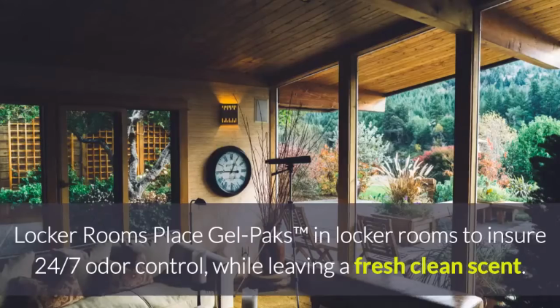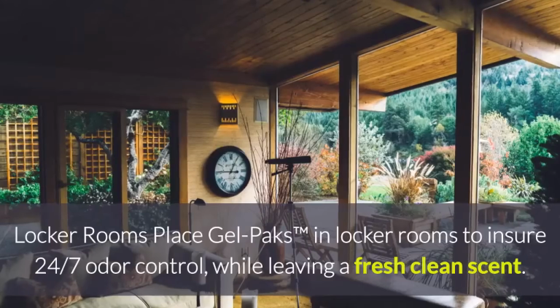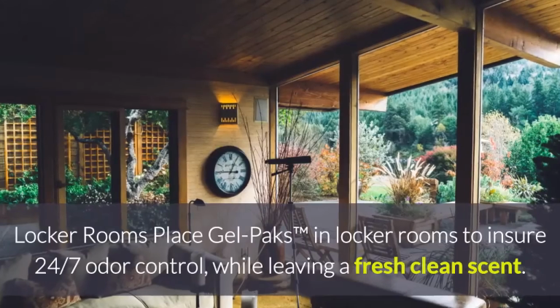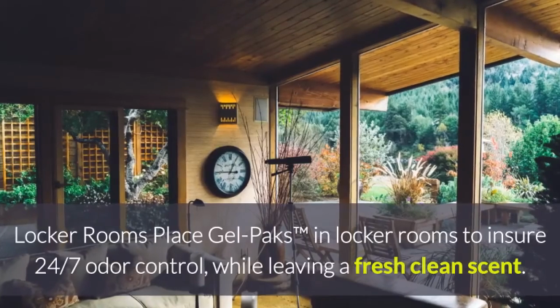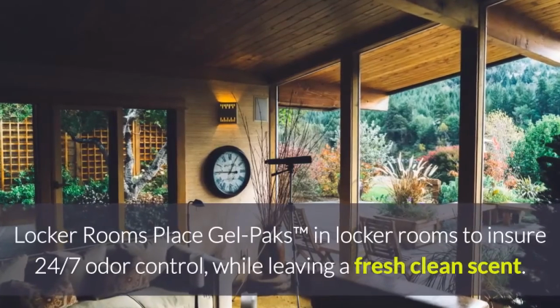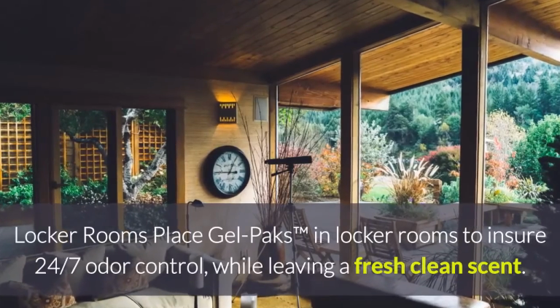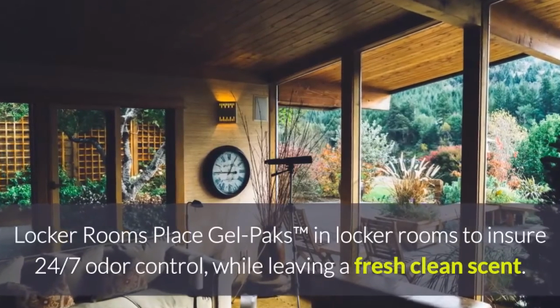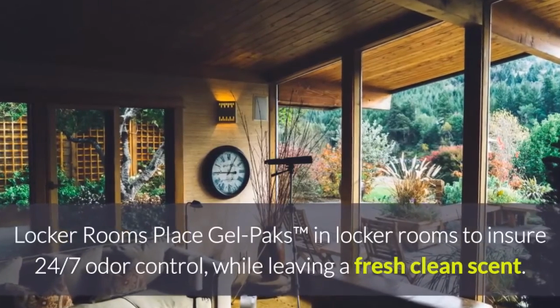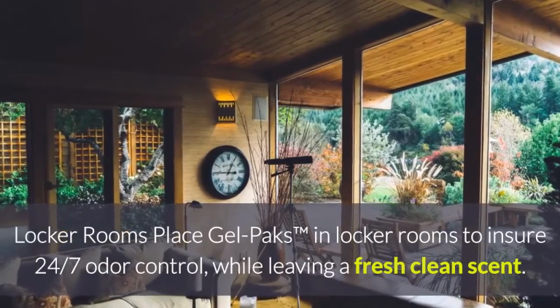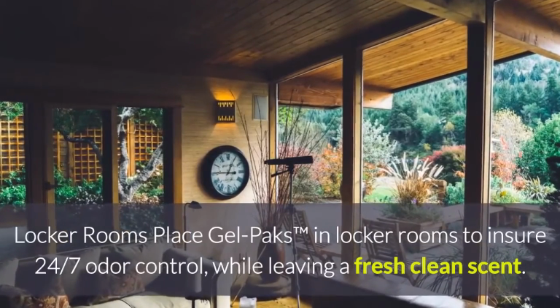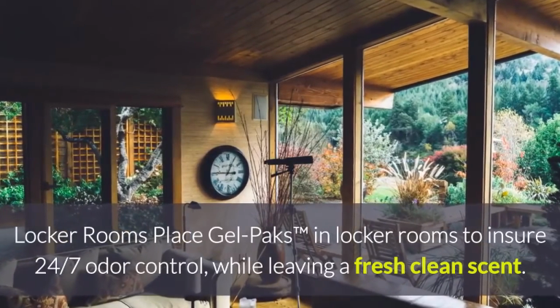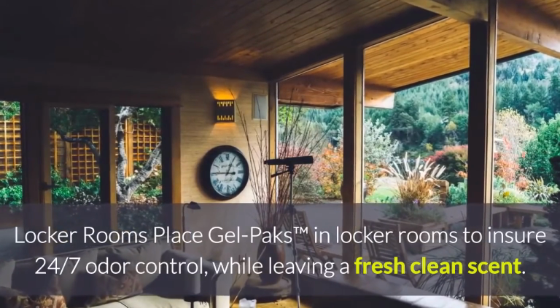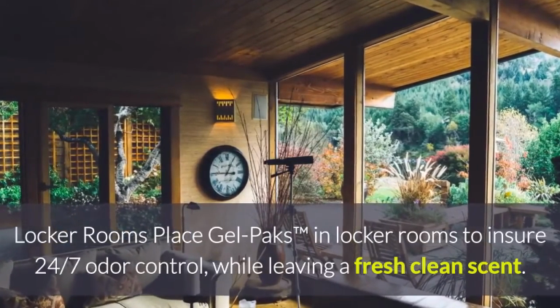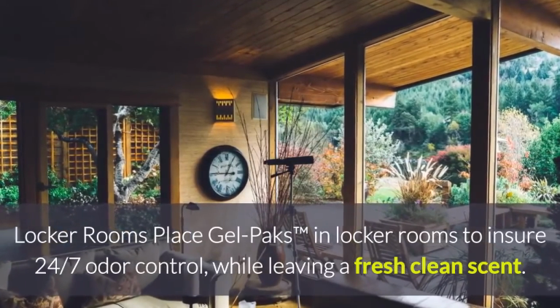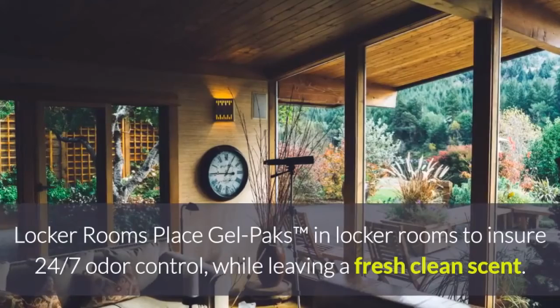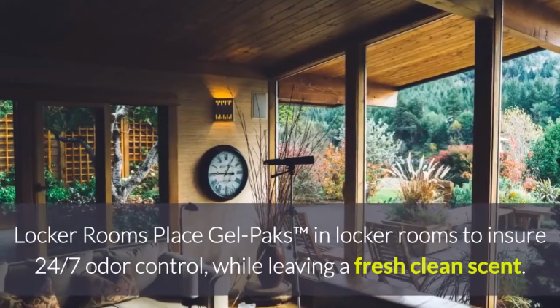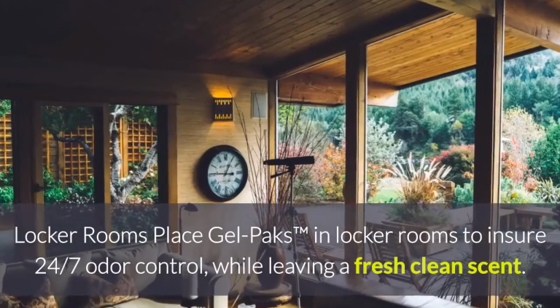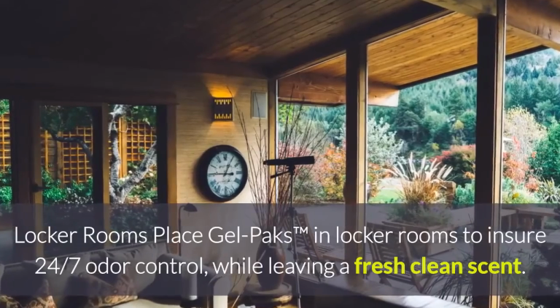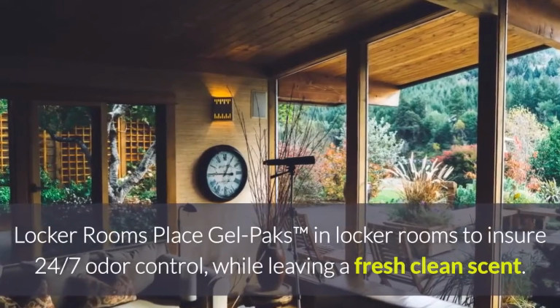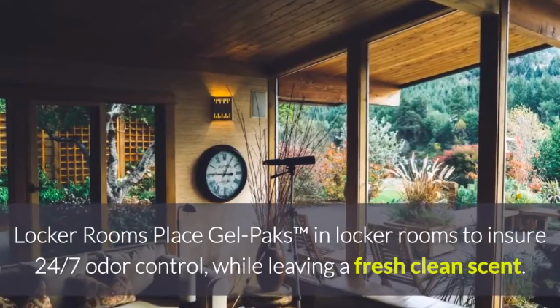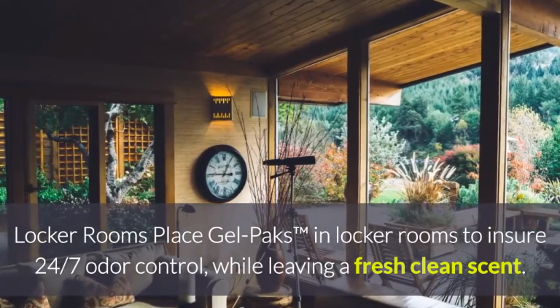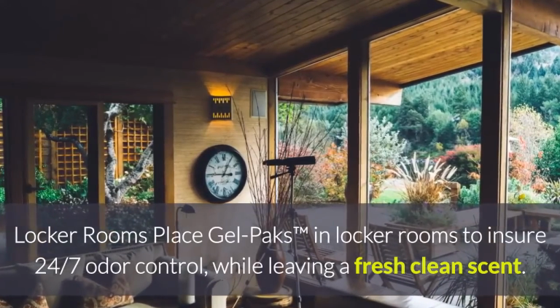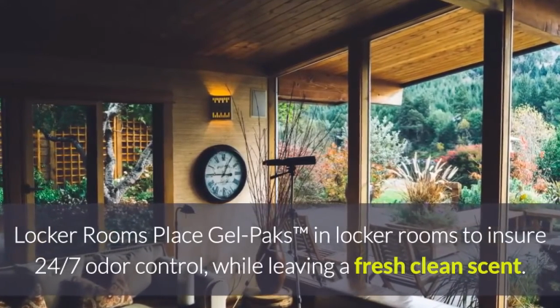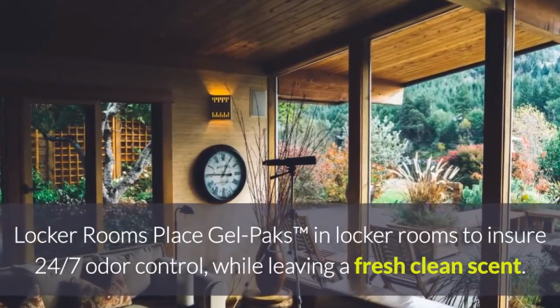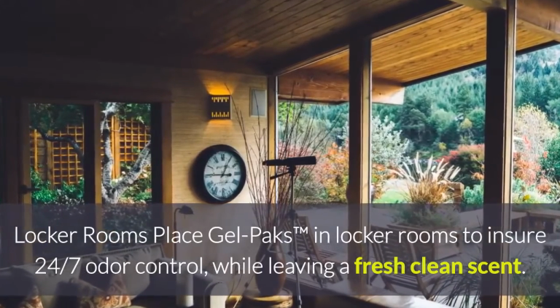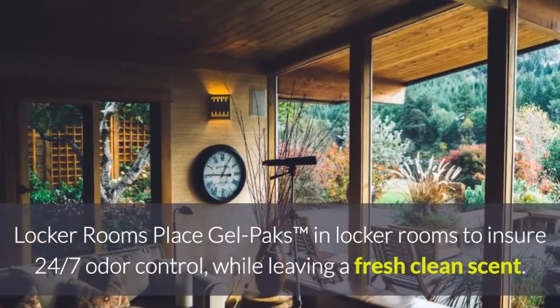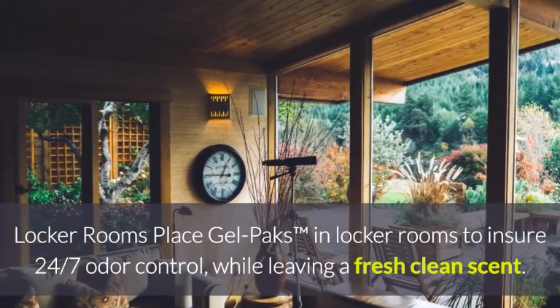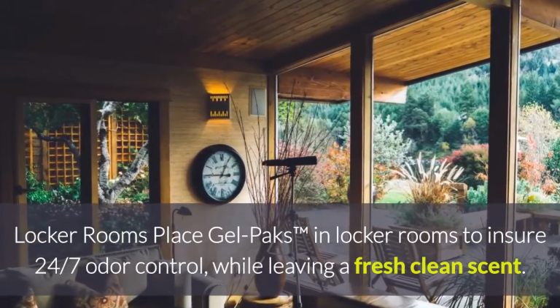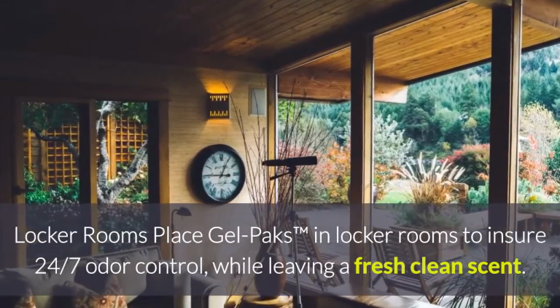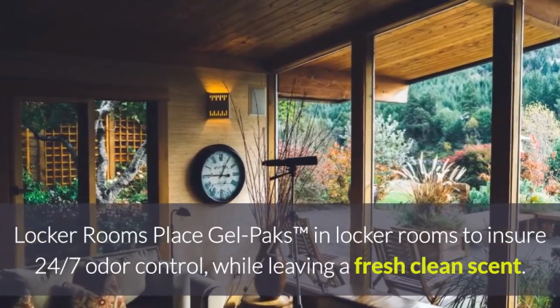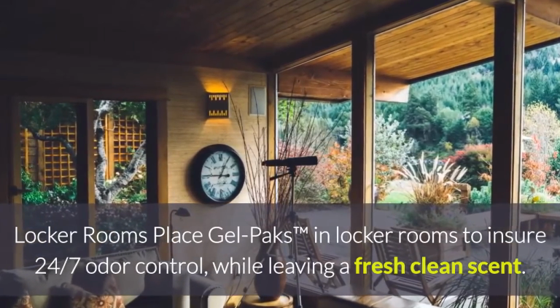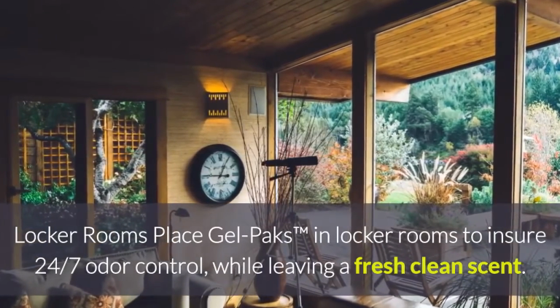For locker rooms, place gel packs in locker rooms to ensure 24/7 odor control while leaving a fresh, clean scent.